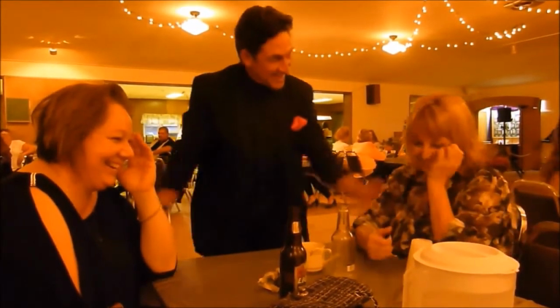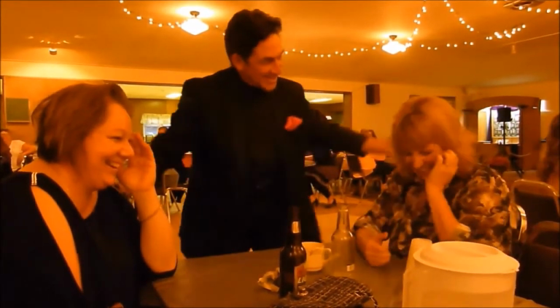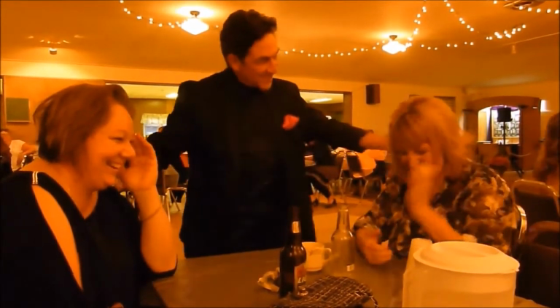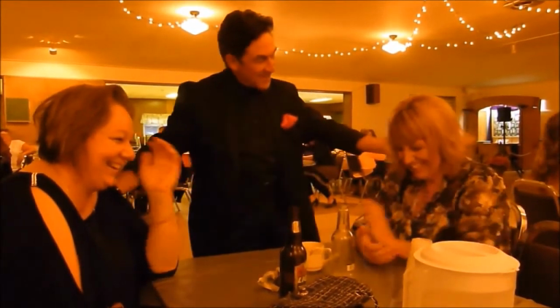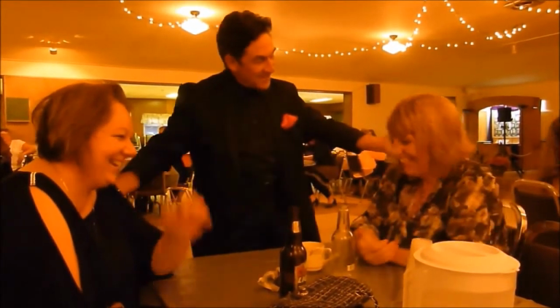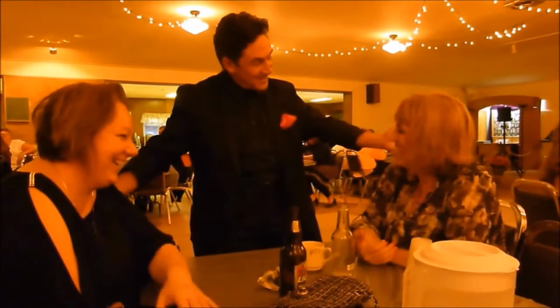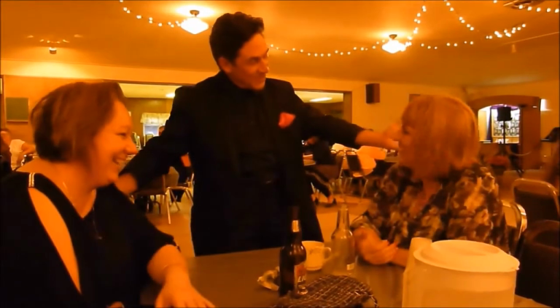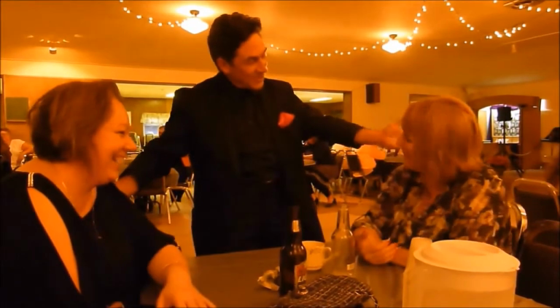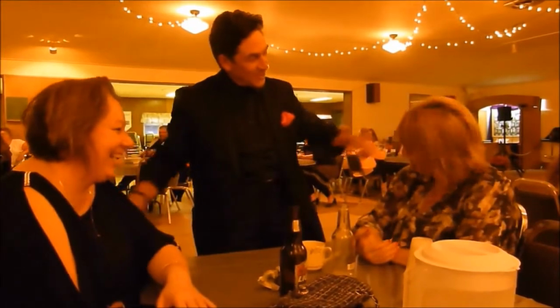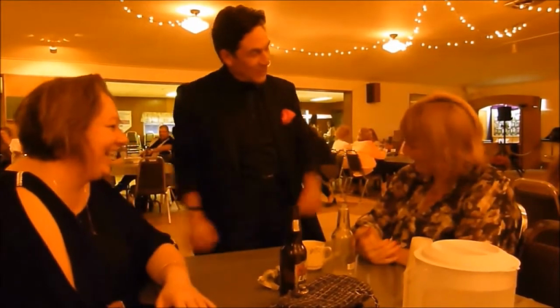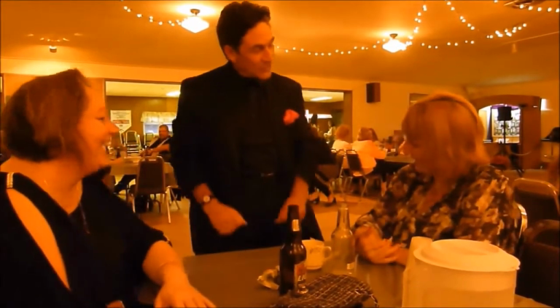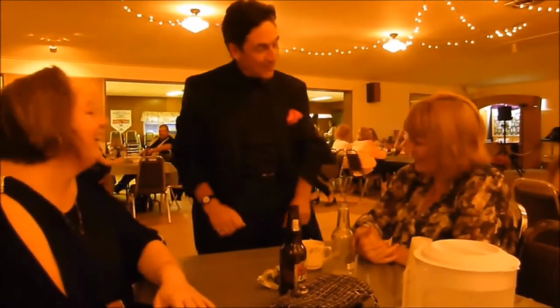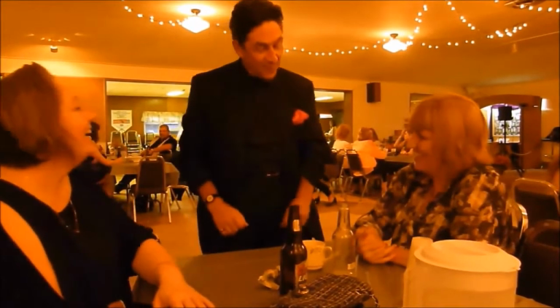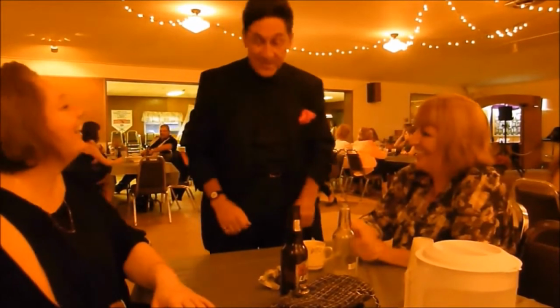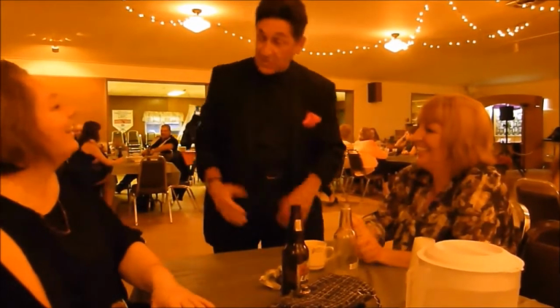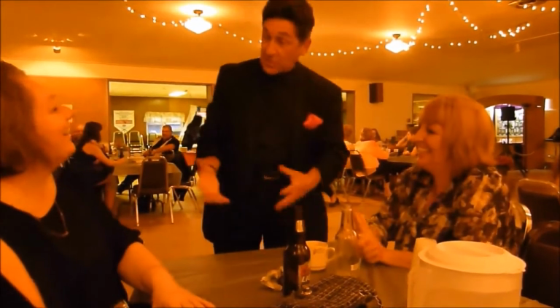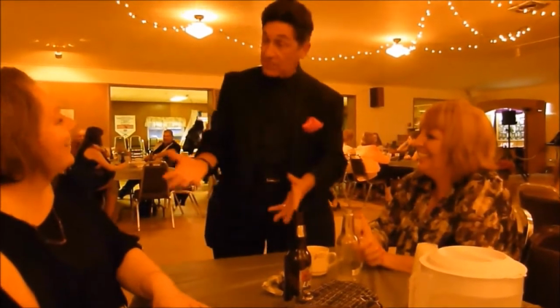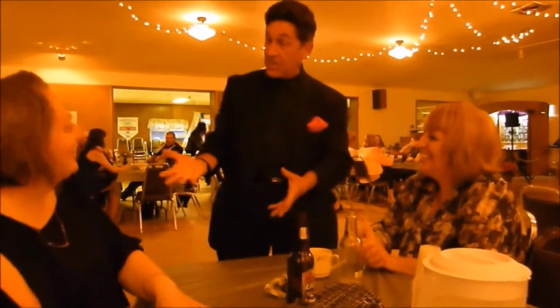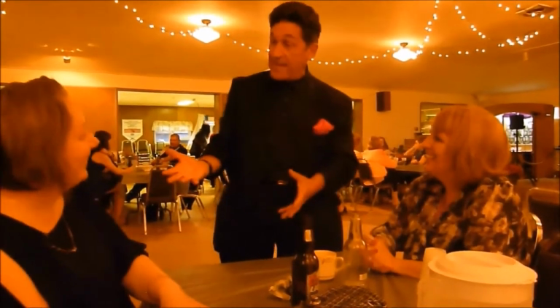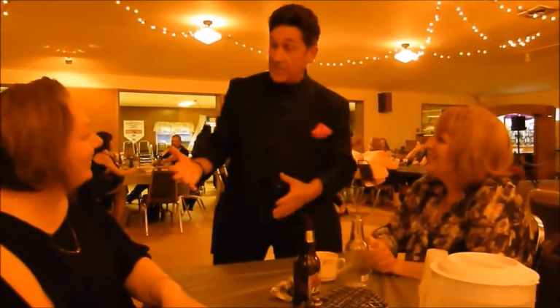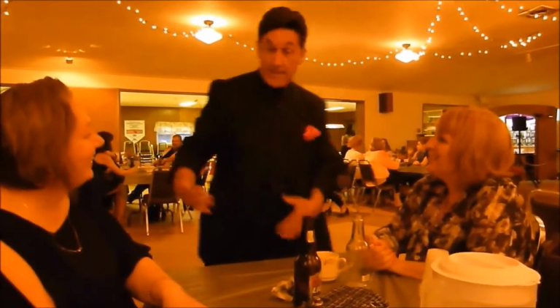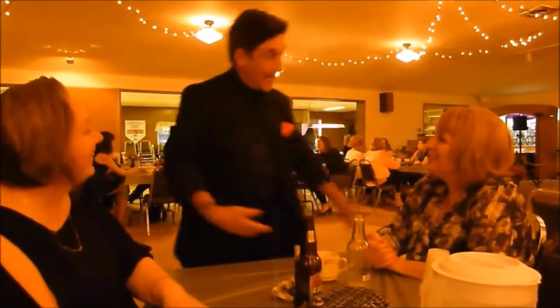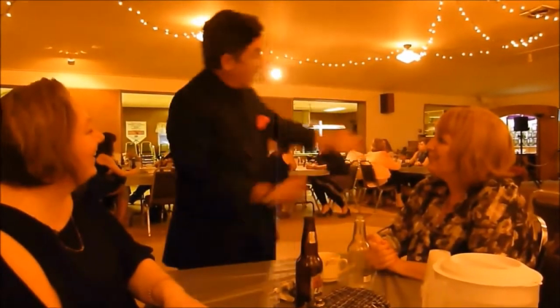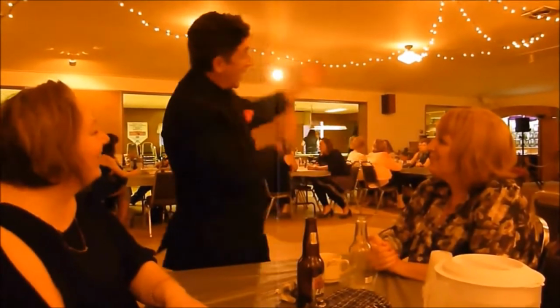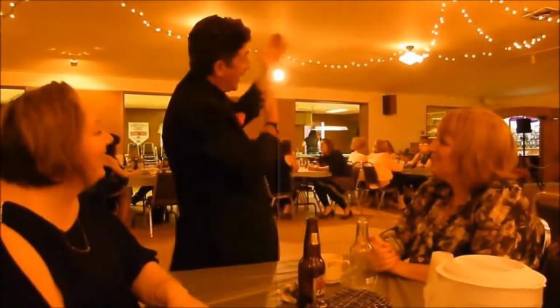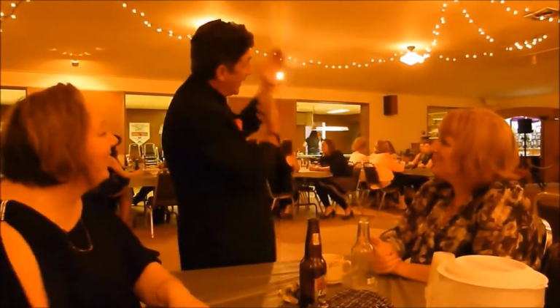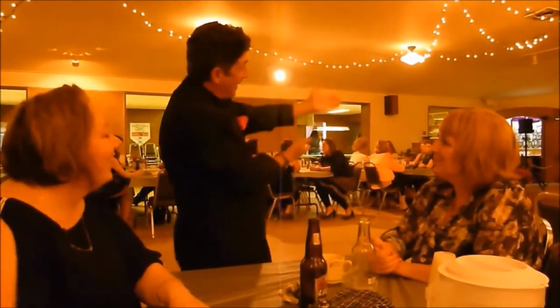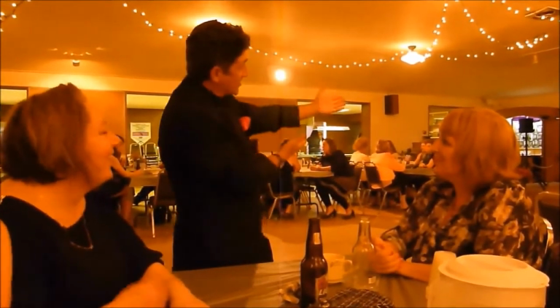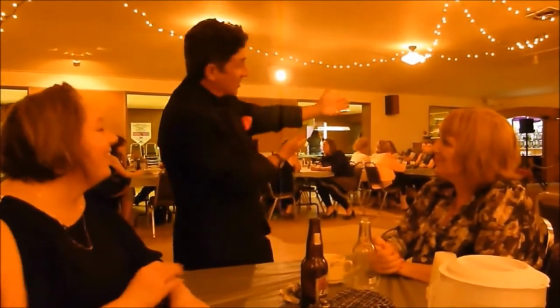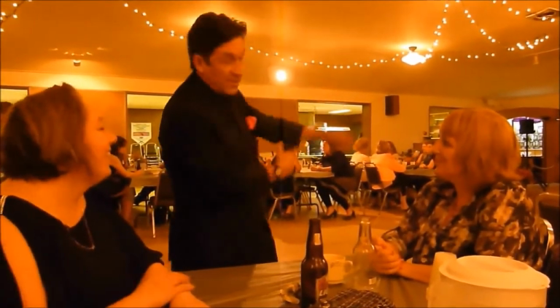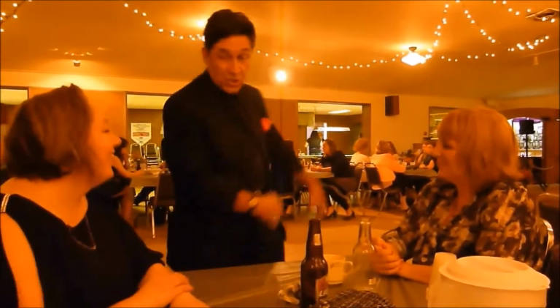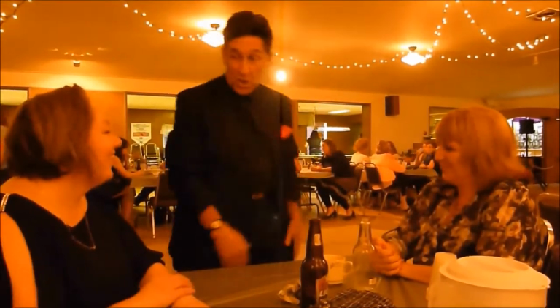Thanks for letting me do a little close-up for you. This was close-up magic? That's gonna be a show.